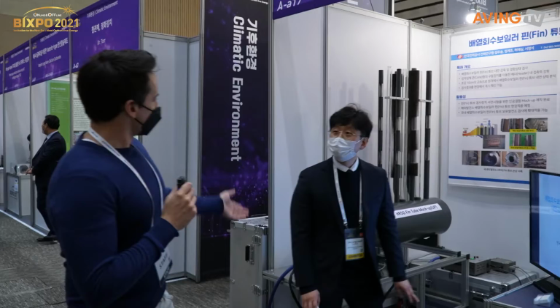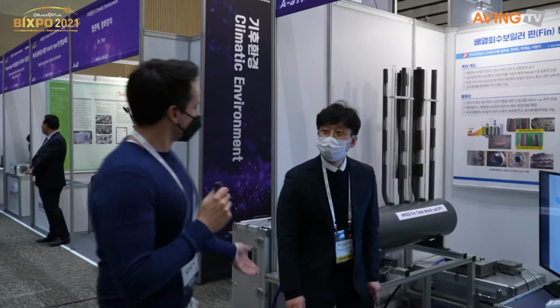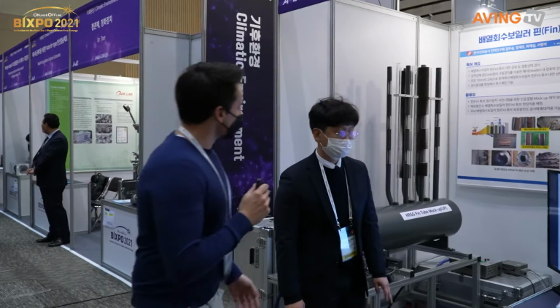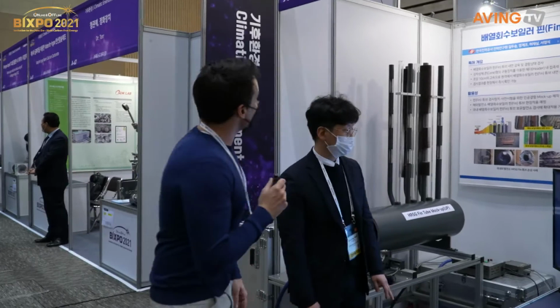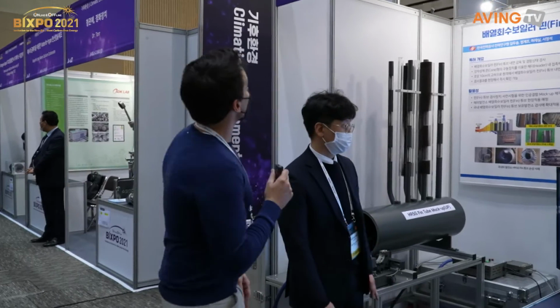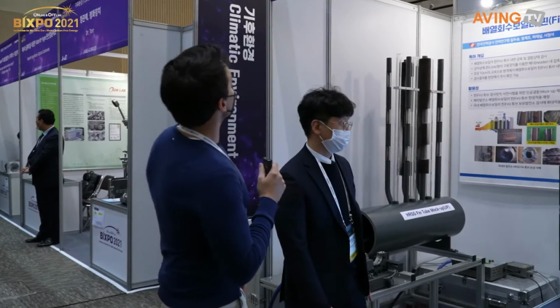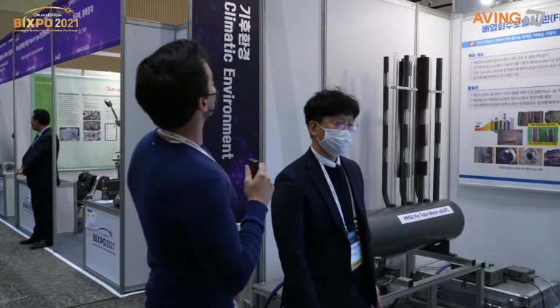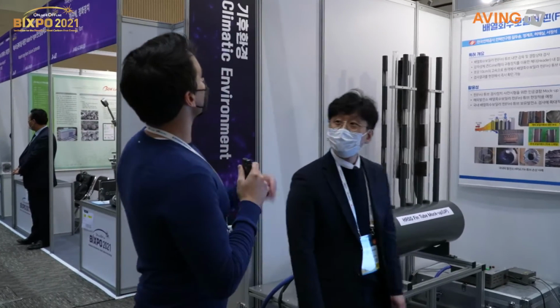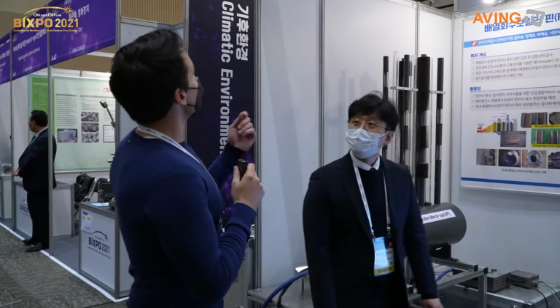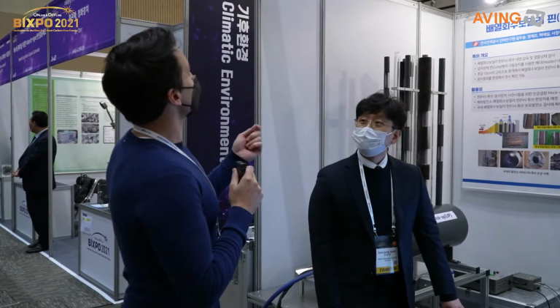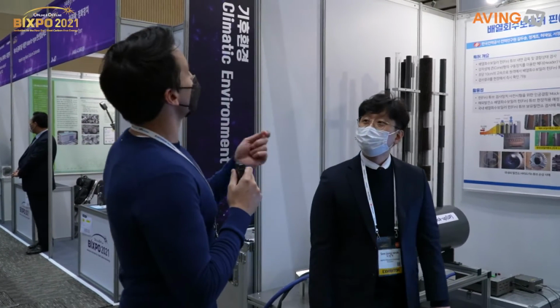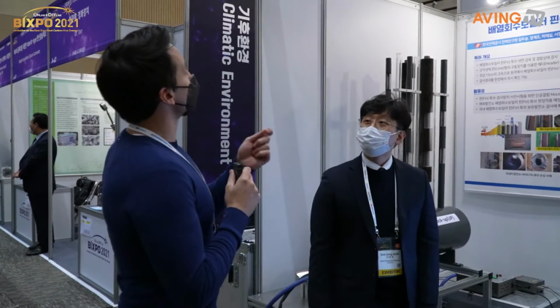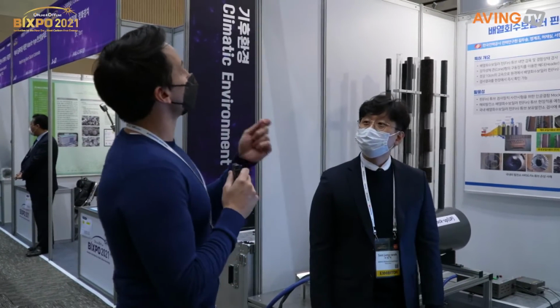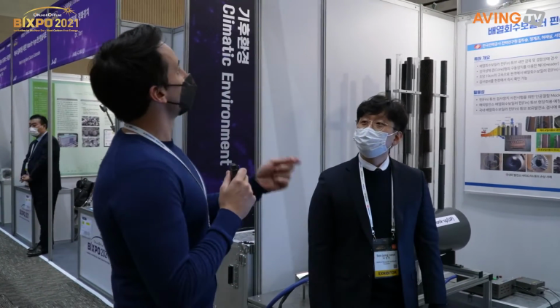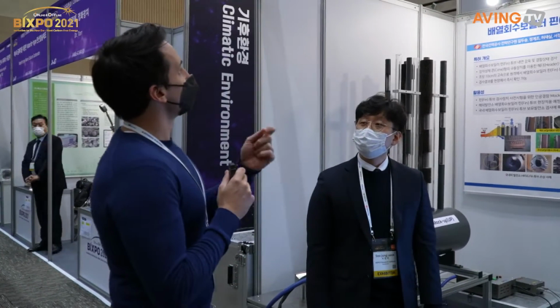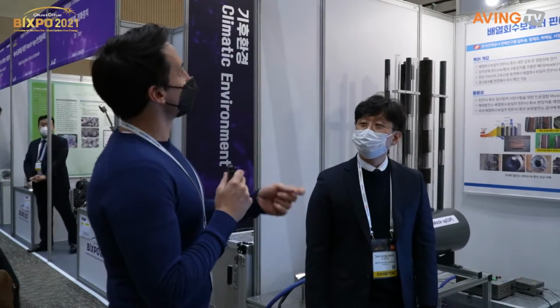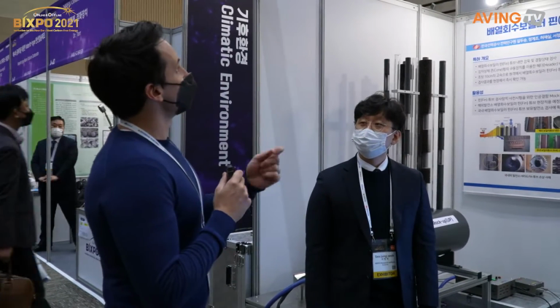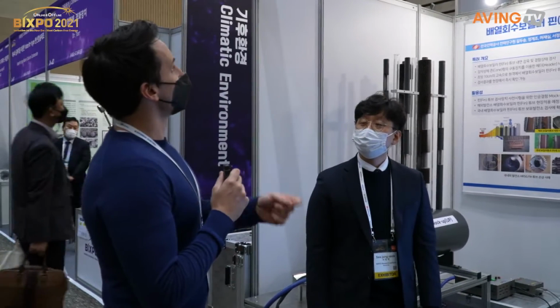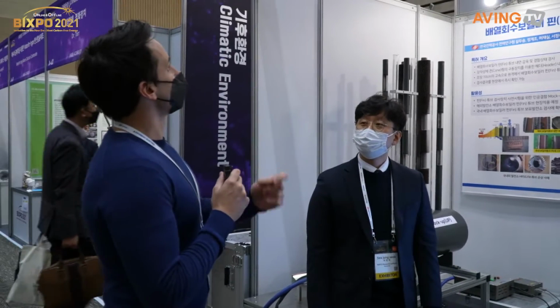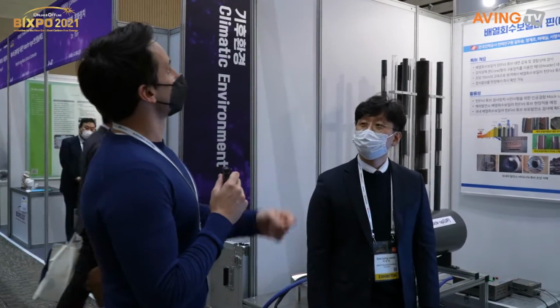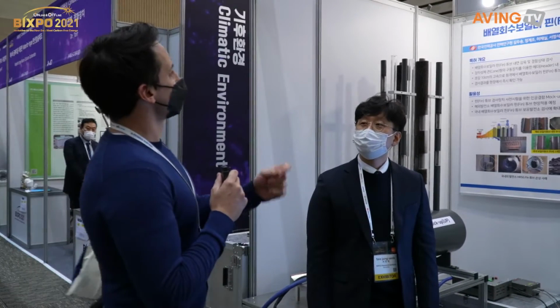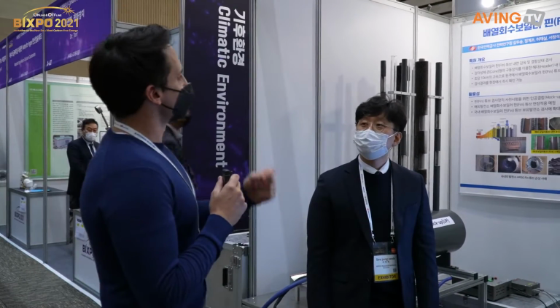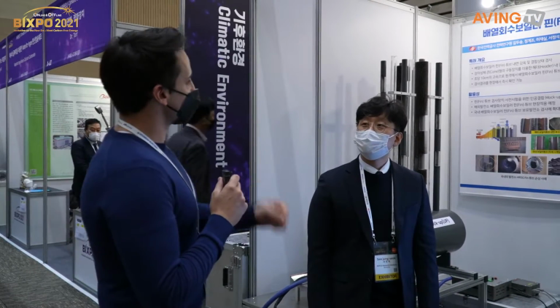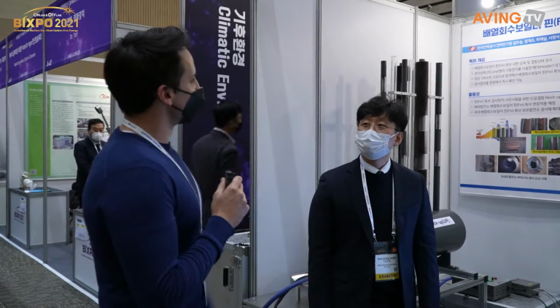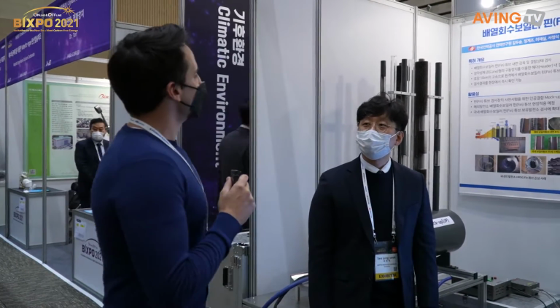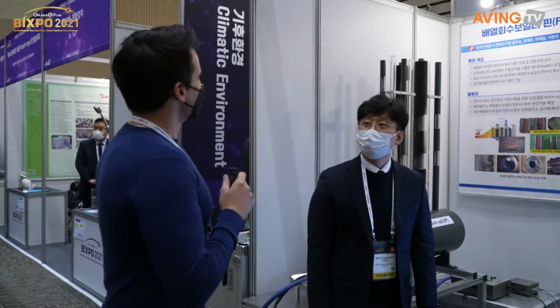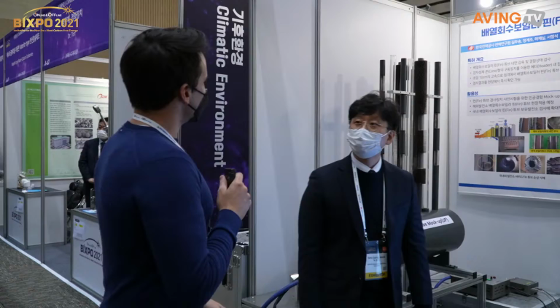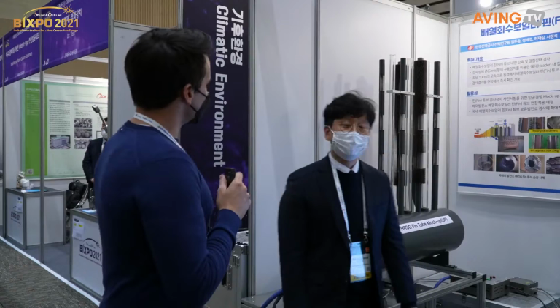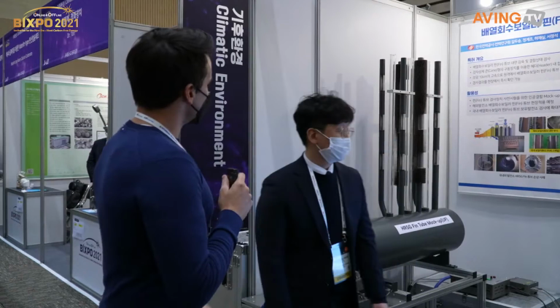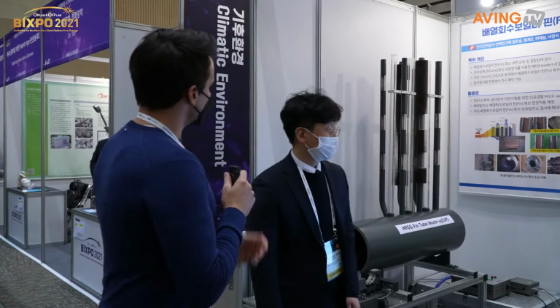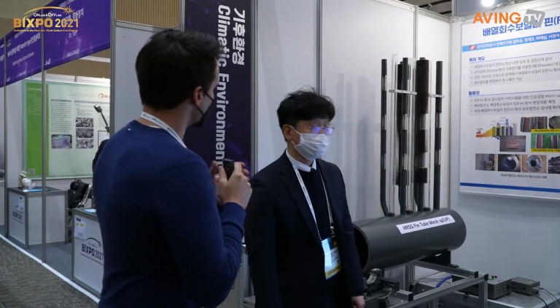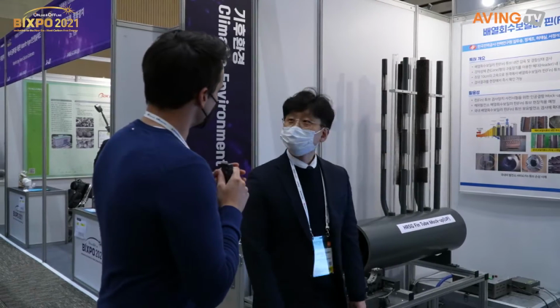Hello, this is the HRSG FinTube Inner Inspection and Cleaning System. Let's start with the introduction.